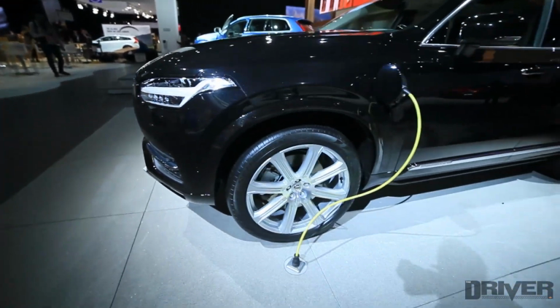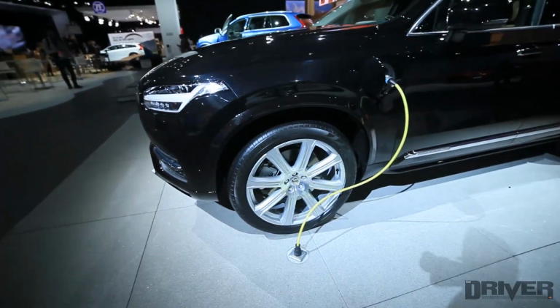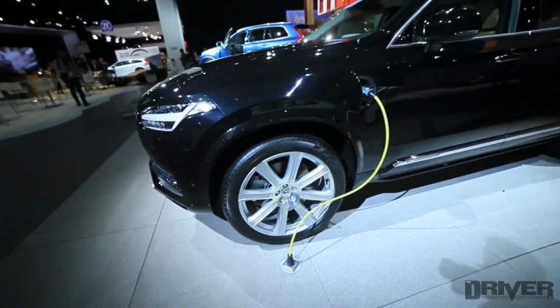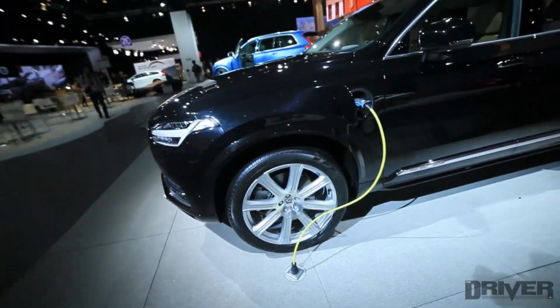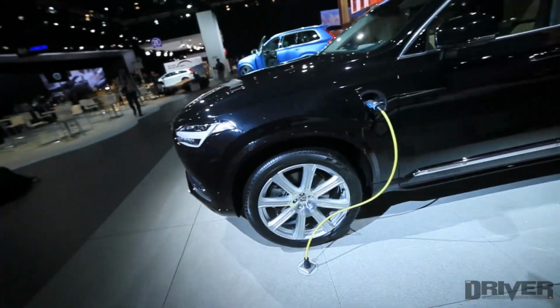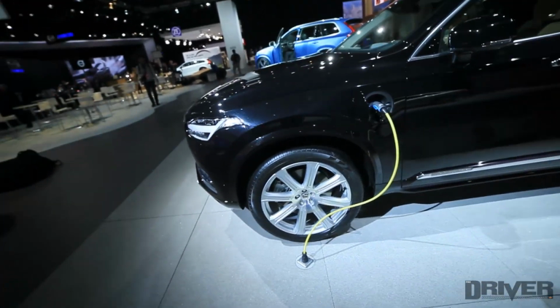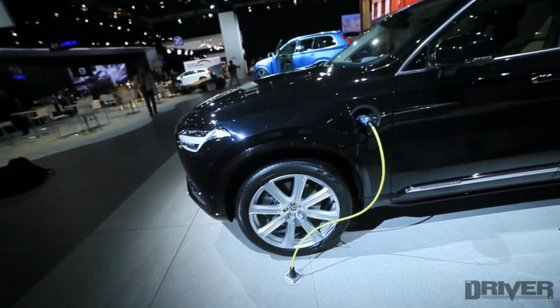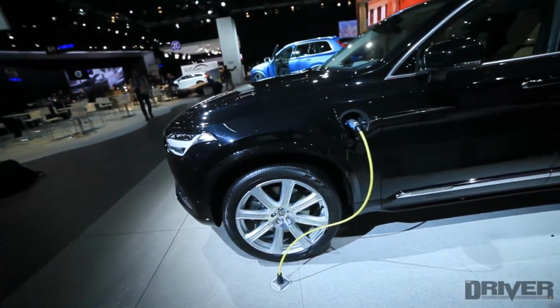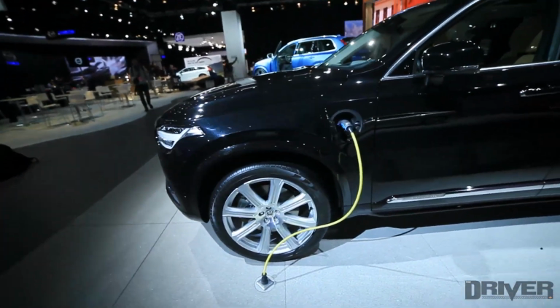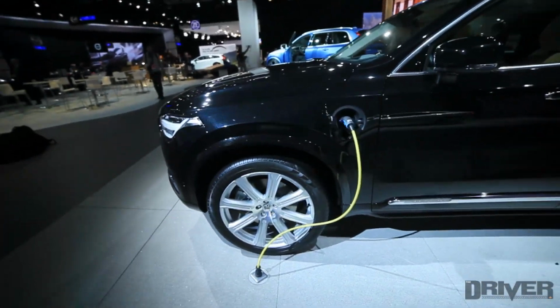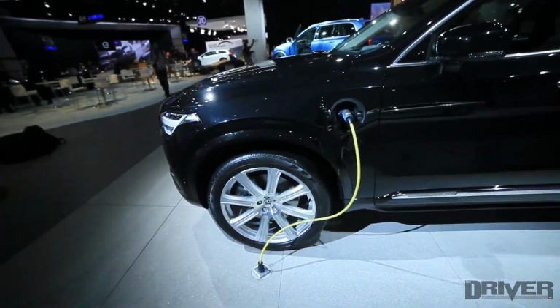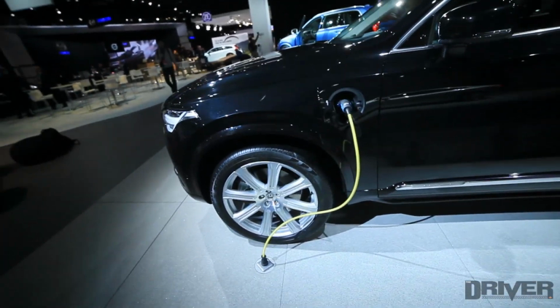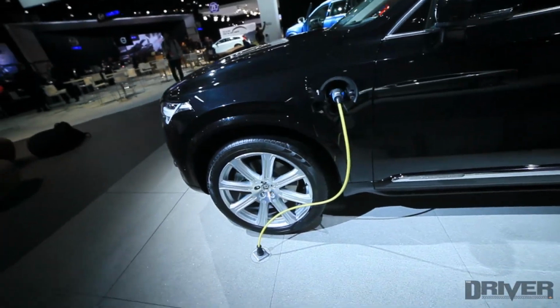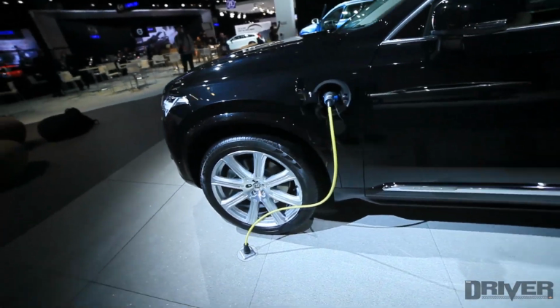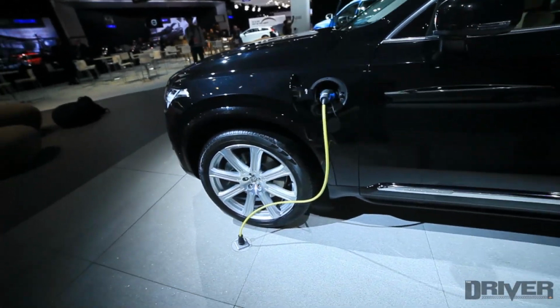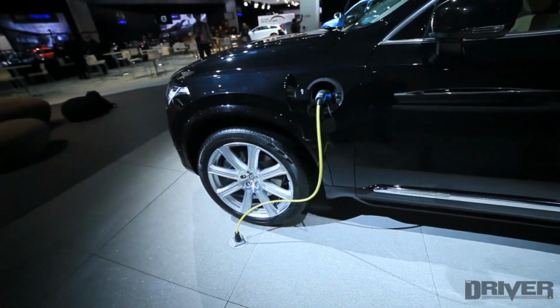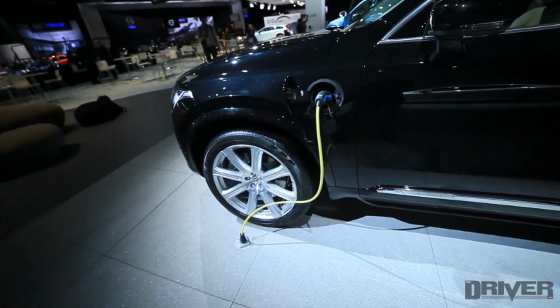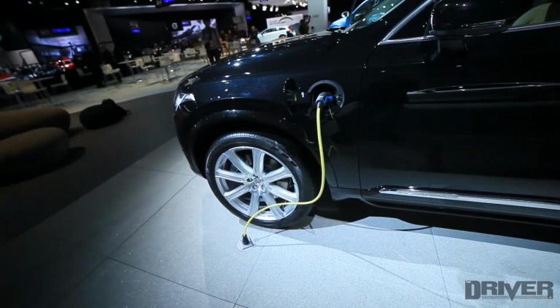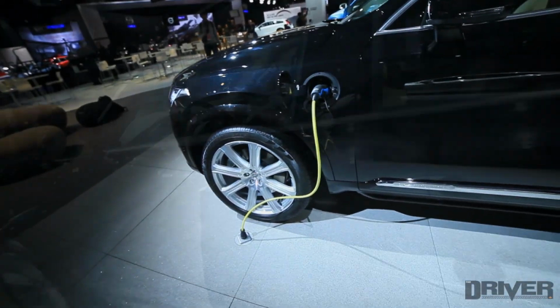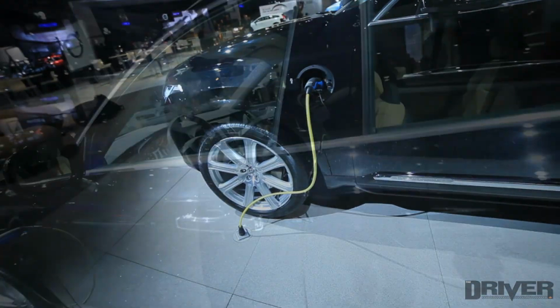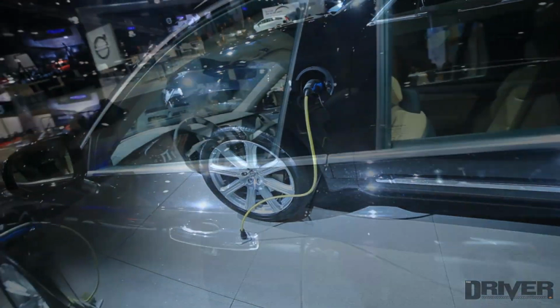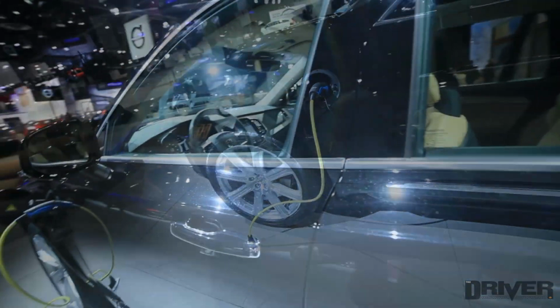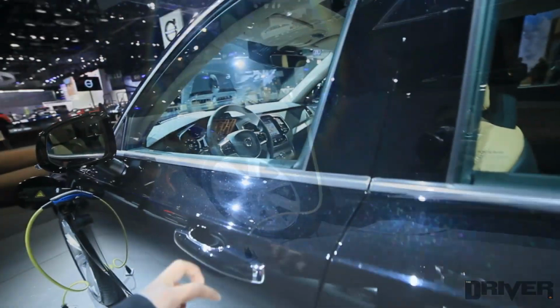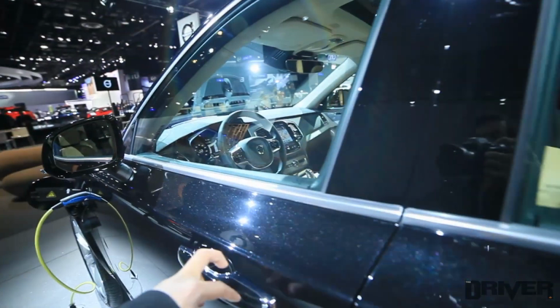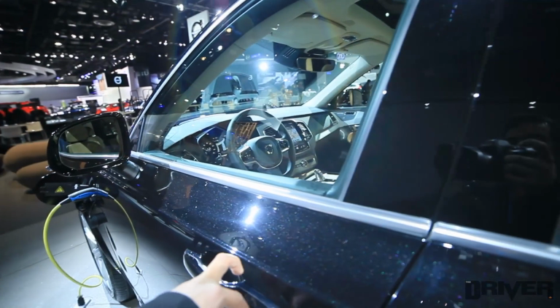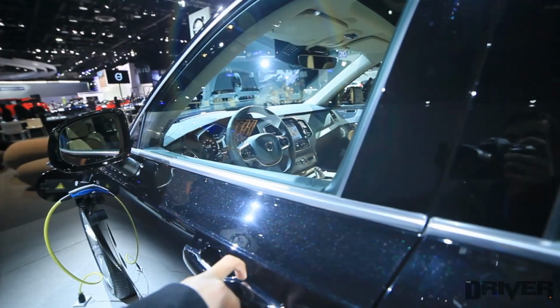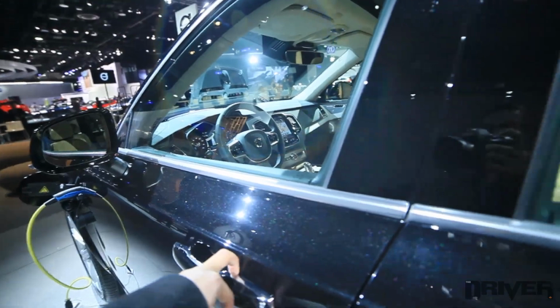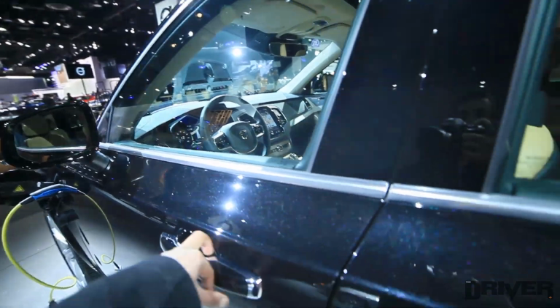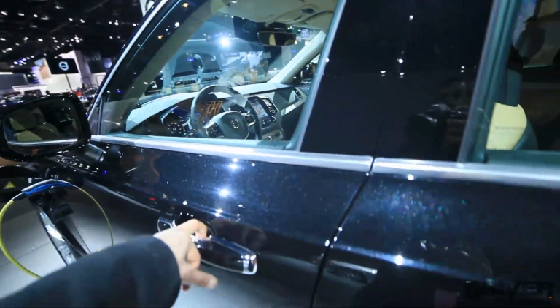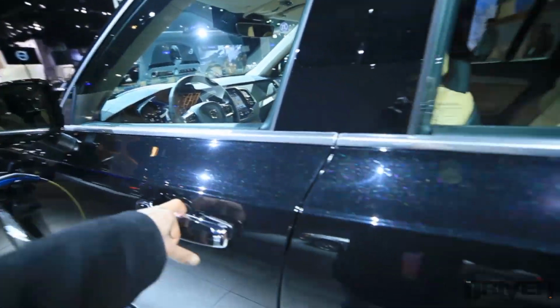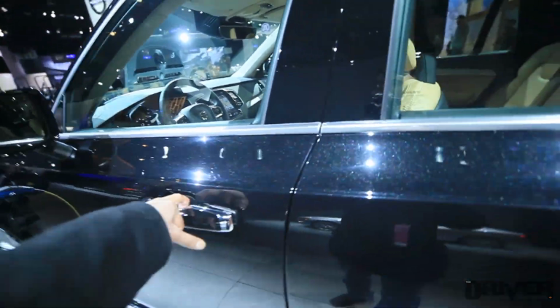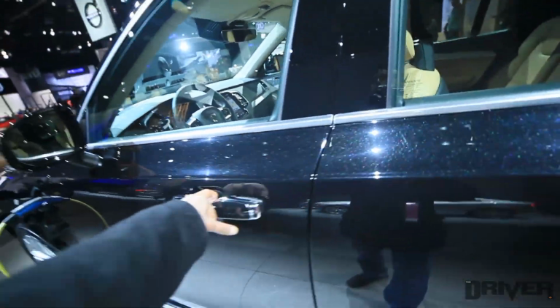There are fog lamps as well. This one seems to be a plug-in version. Let's go inside and have a look.